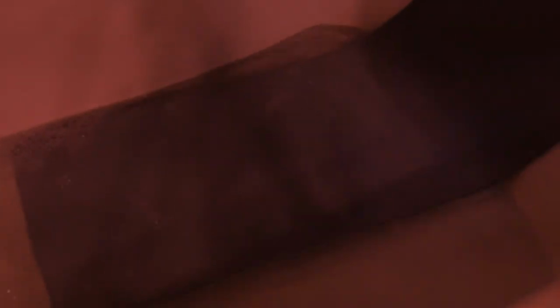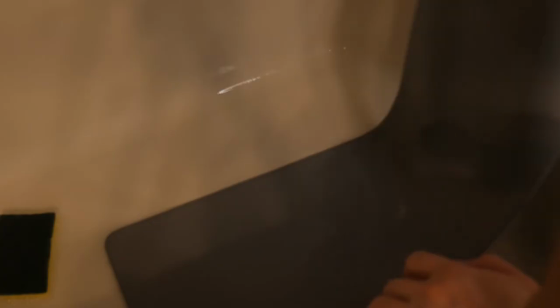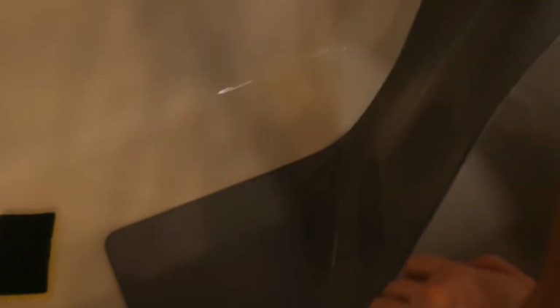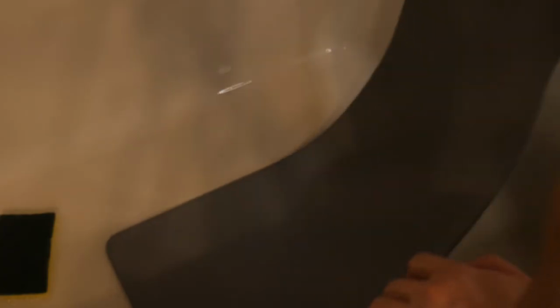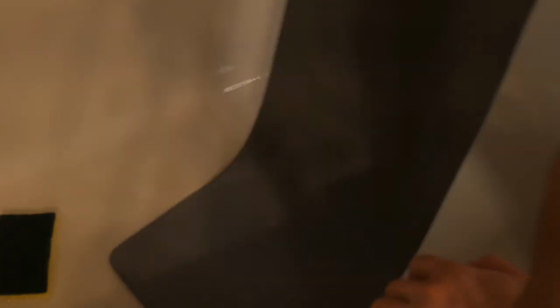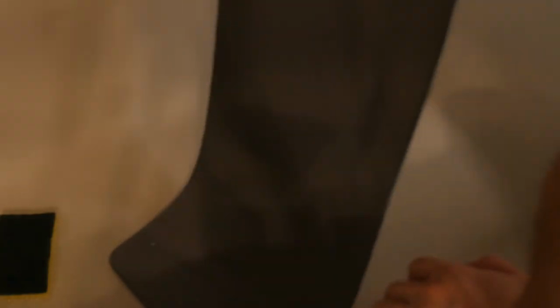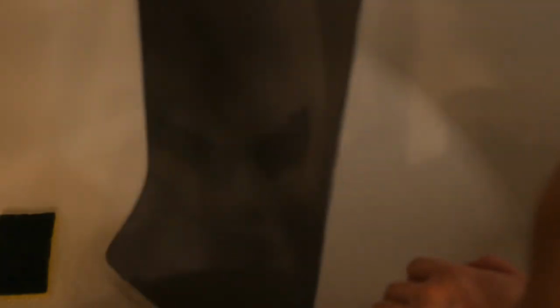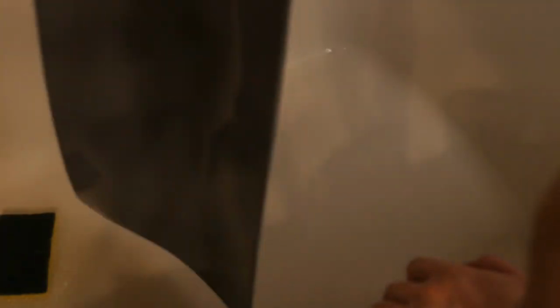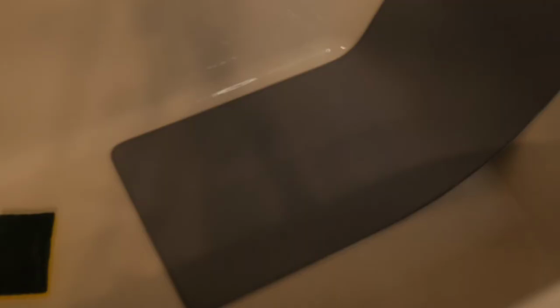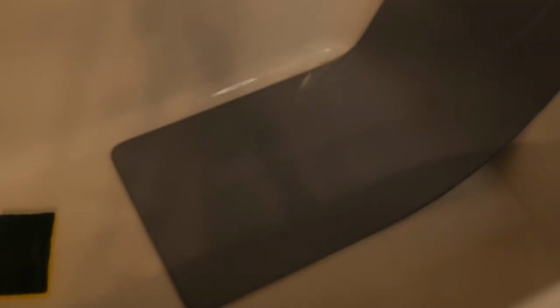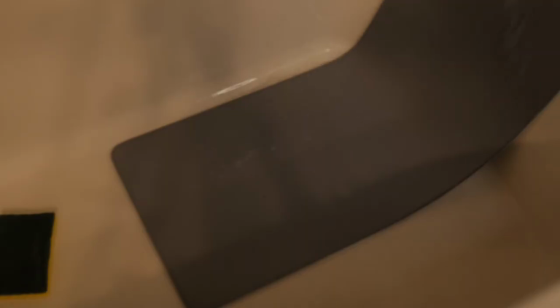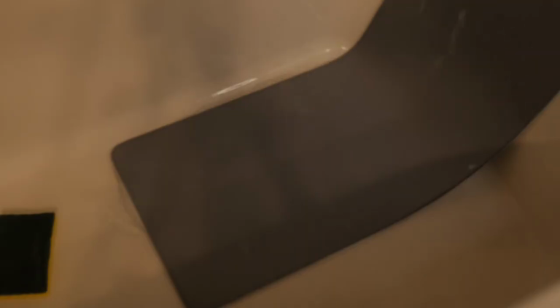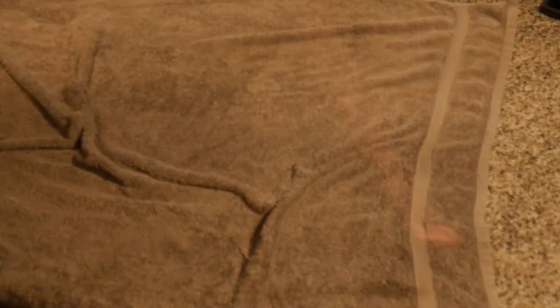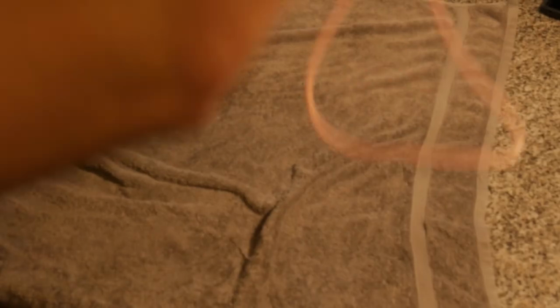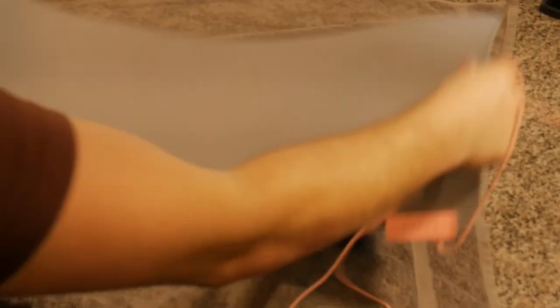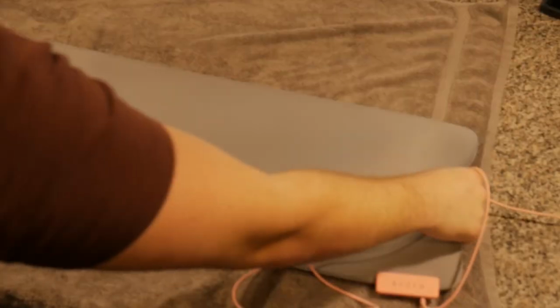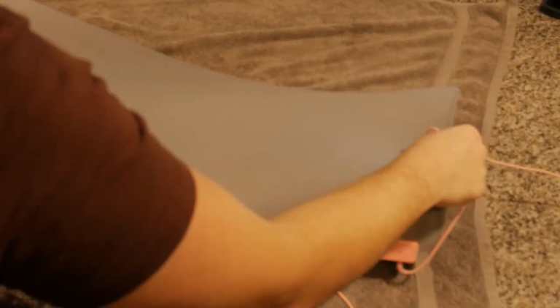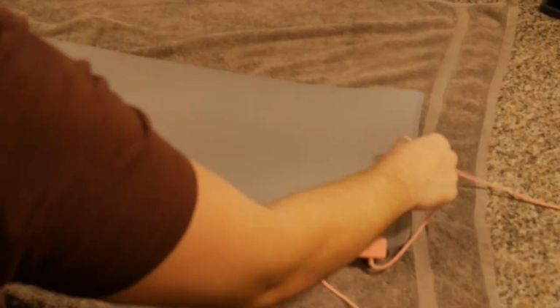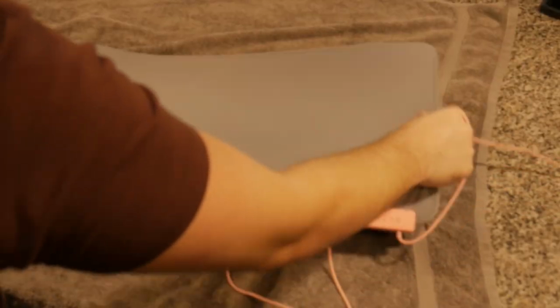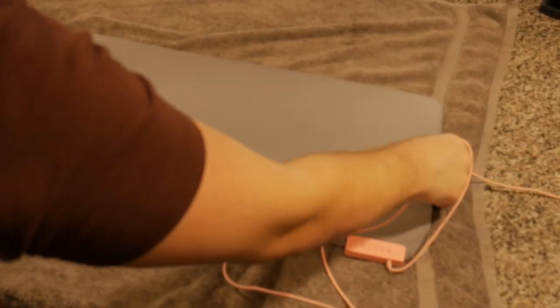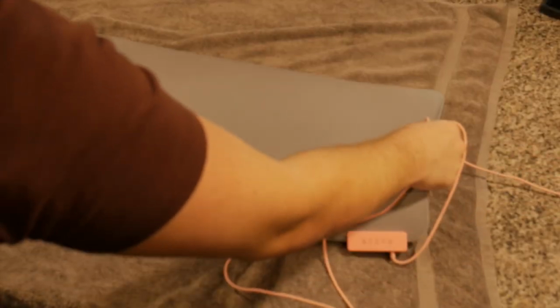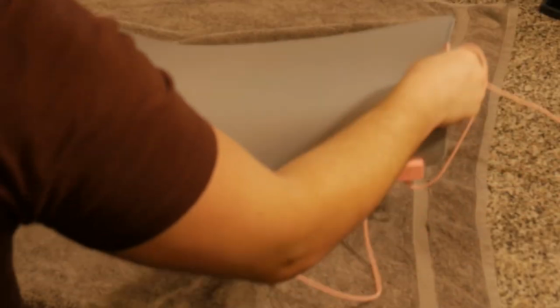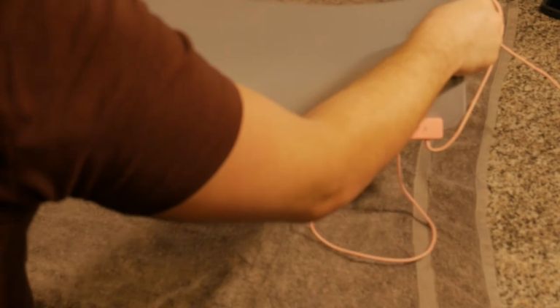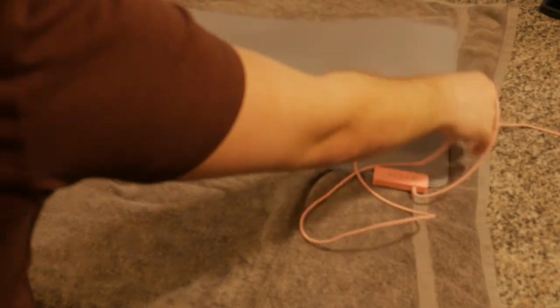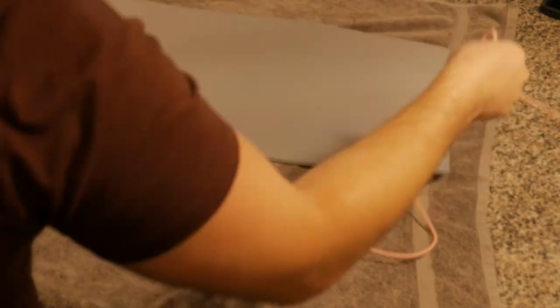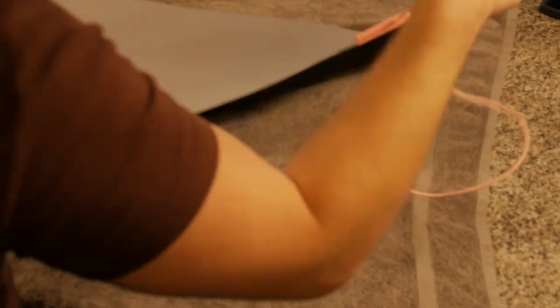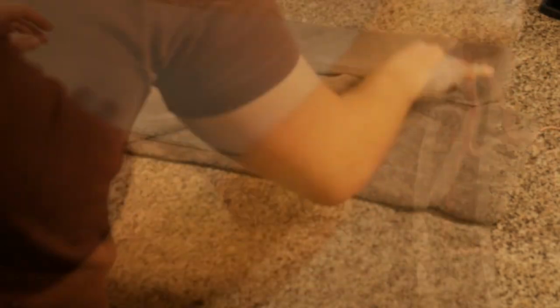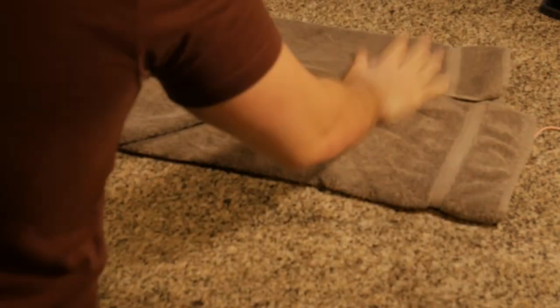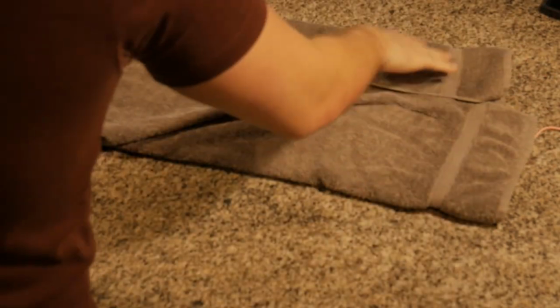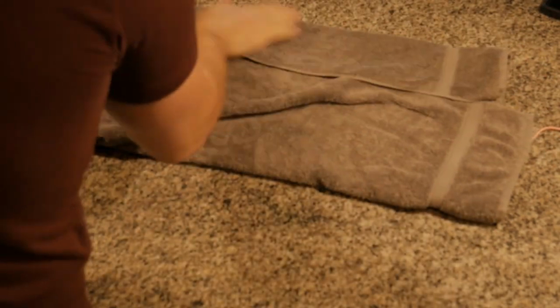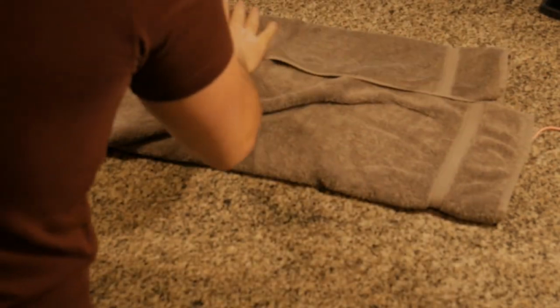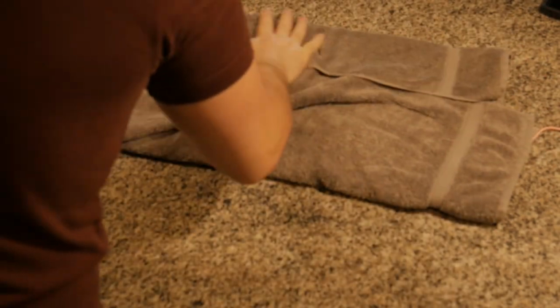Now you're gonna drain the tub and rinse. Then take your soggy floppy friend out of the tub and dry it really good.